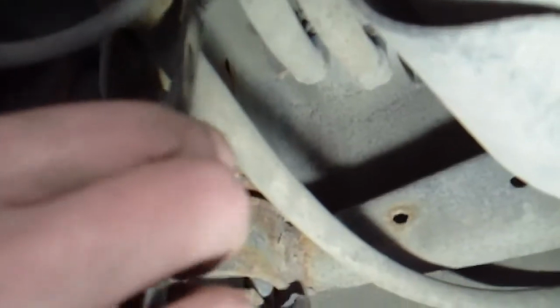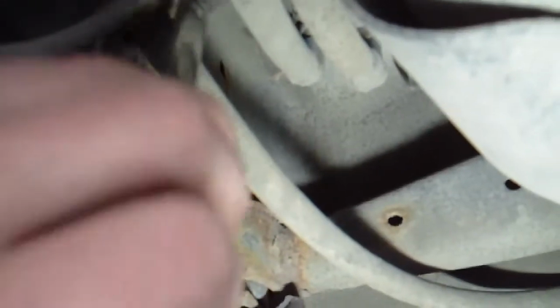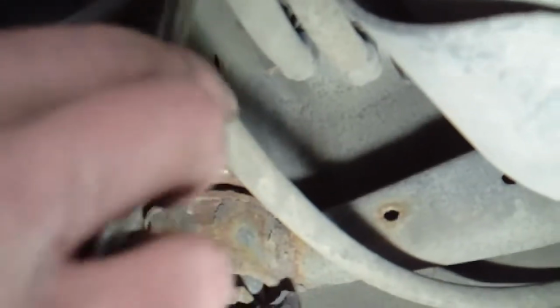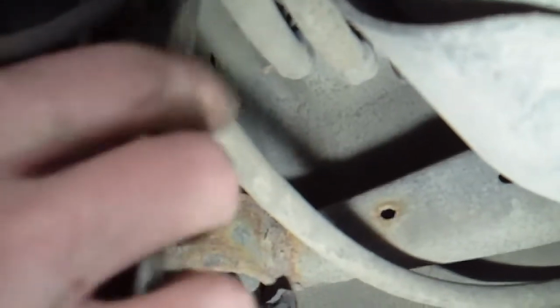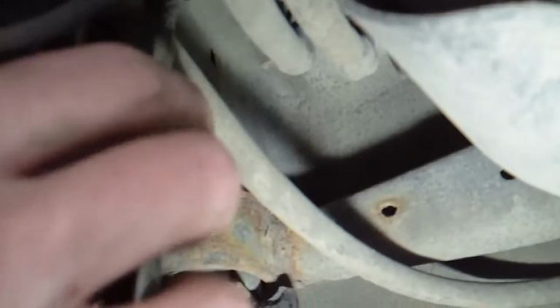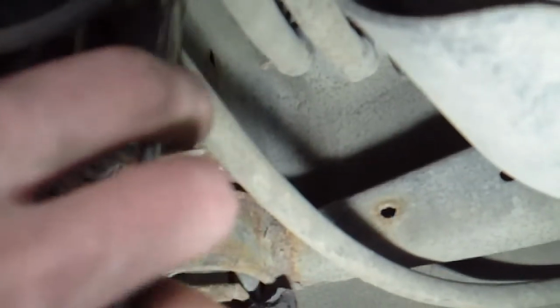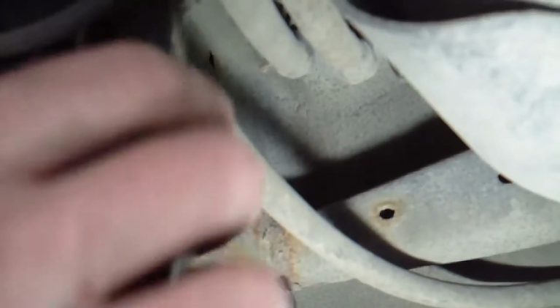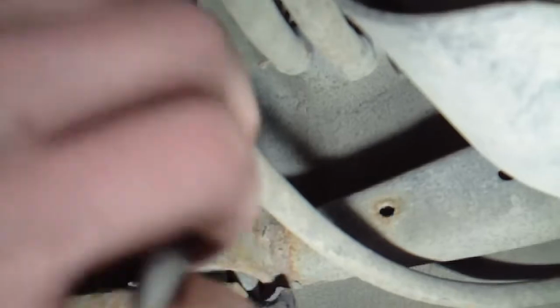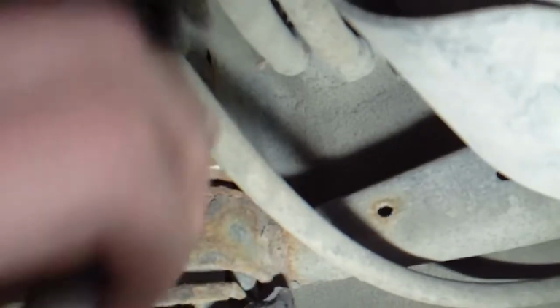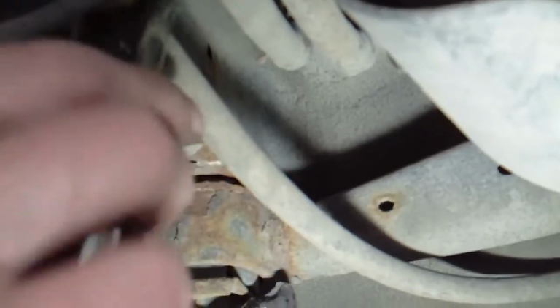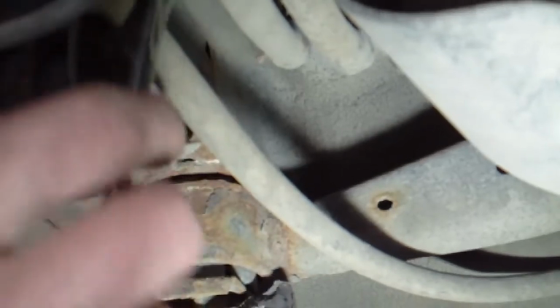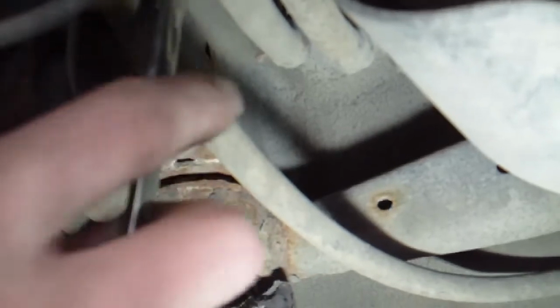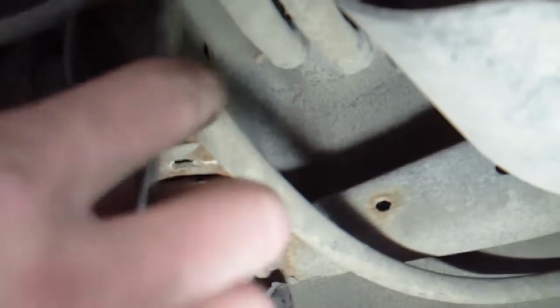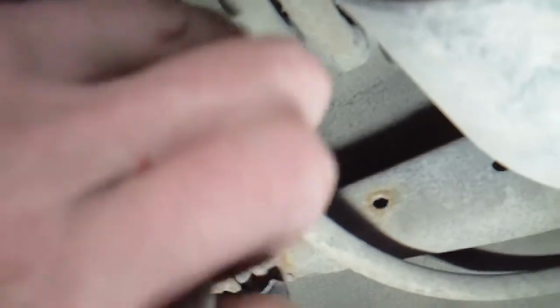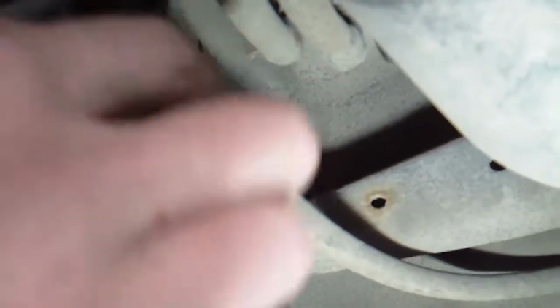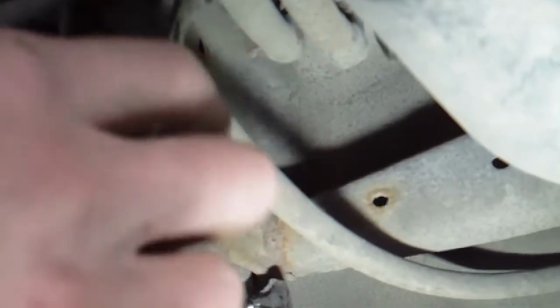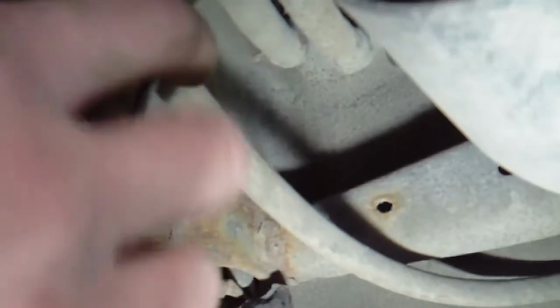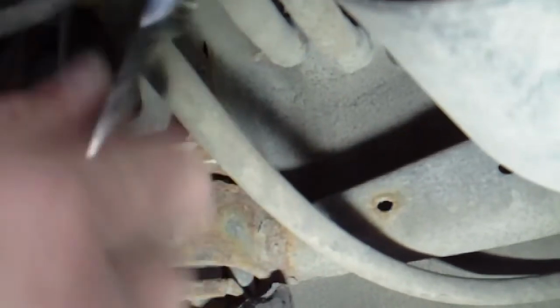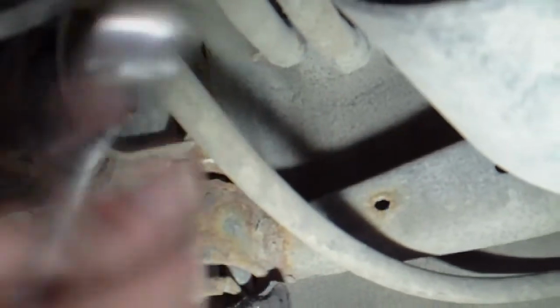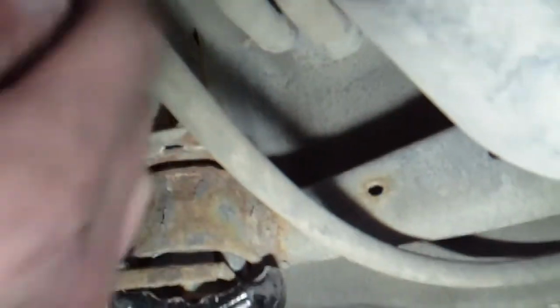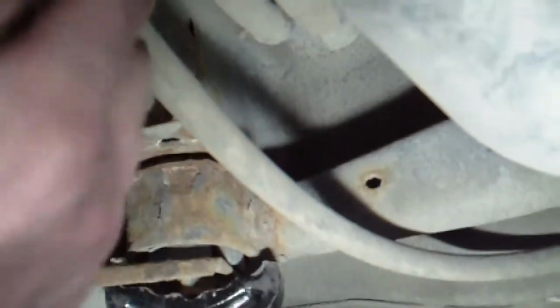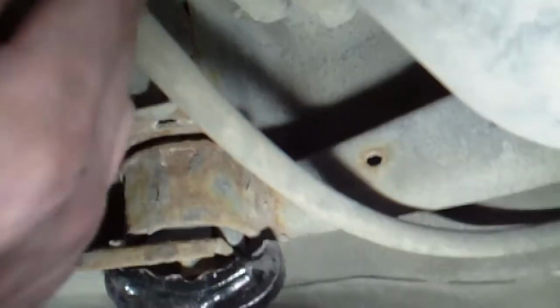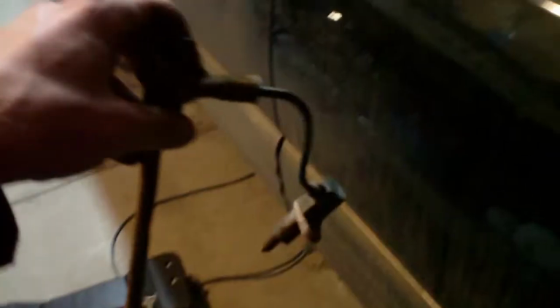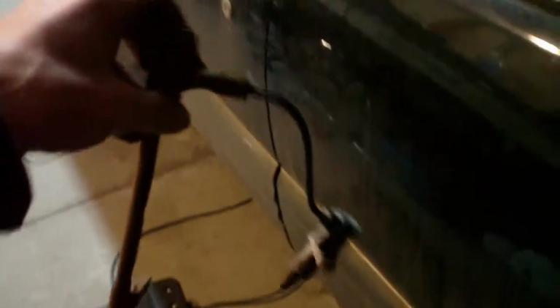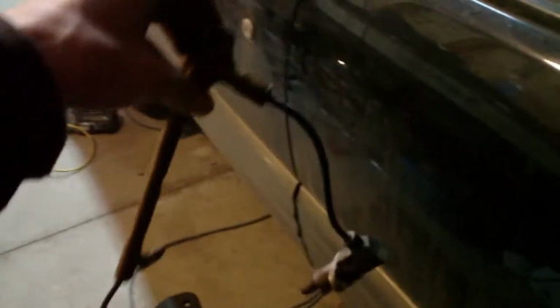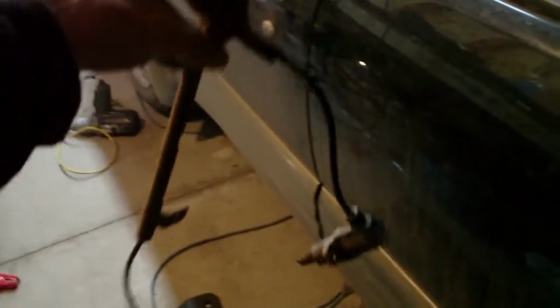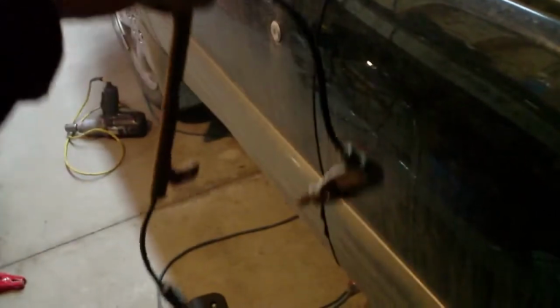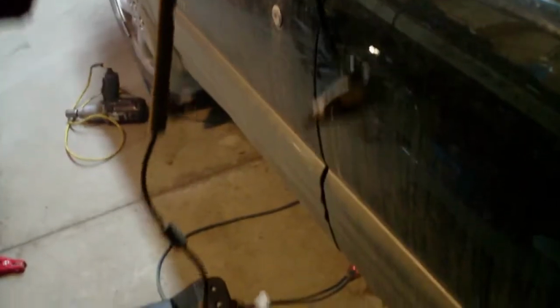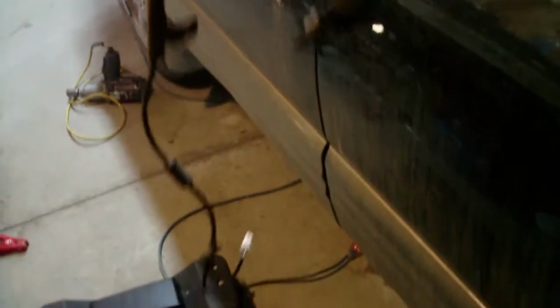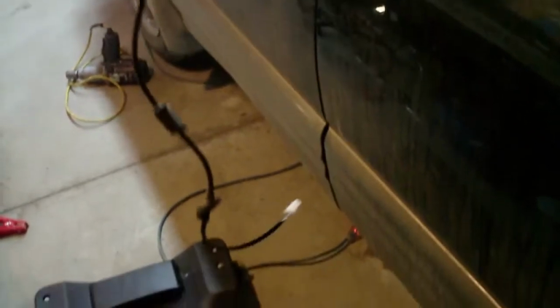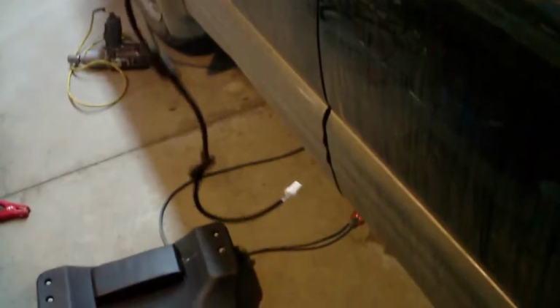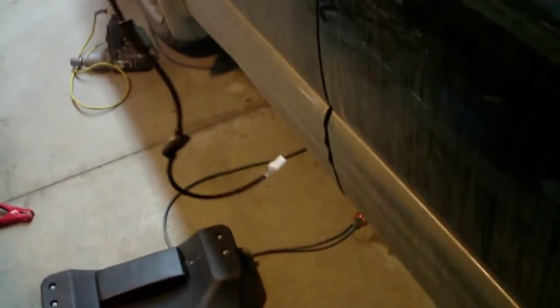All right, here we have our new ABS sensor.